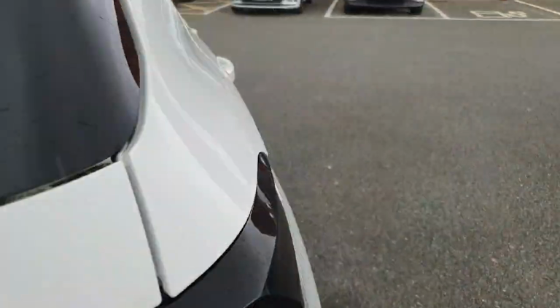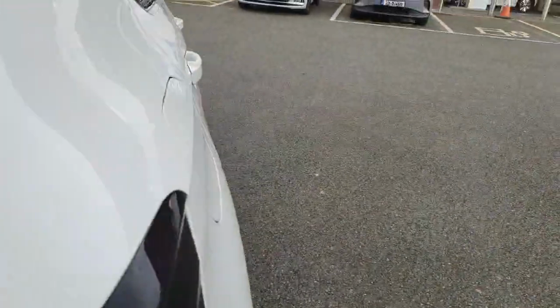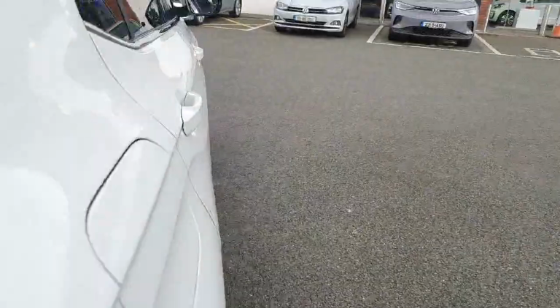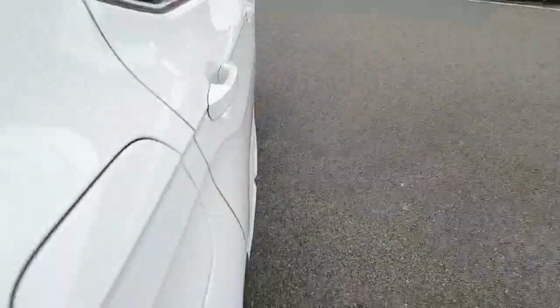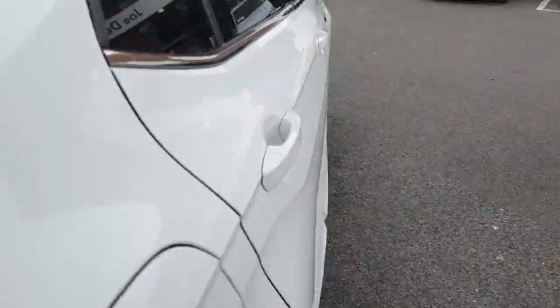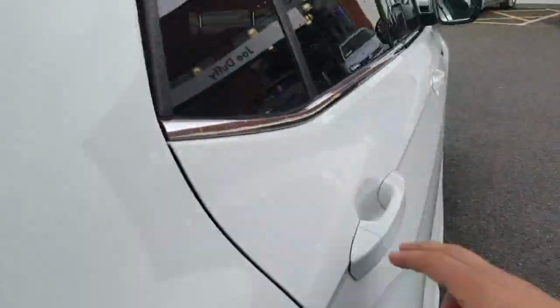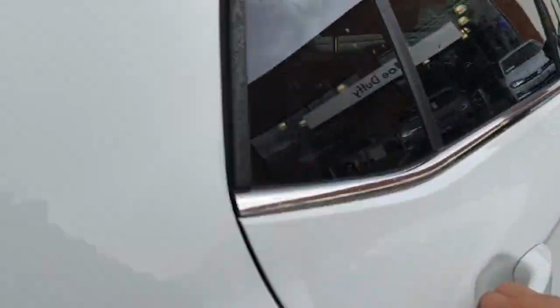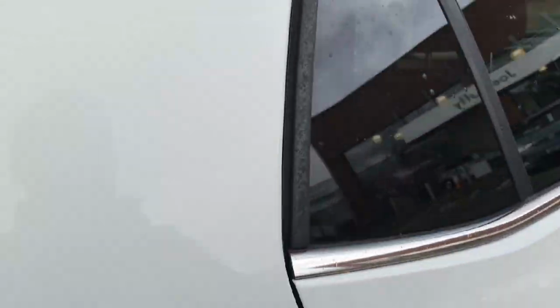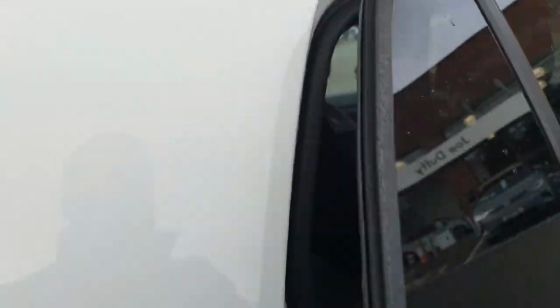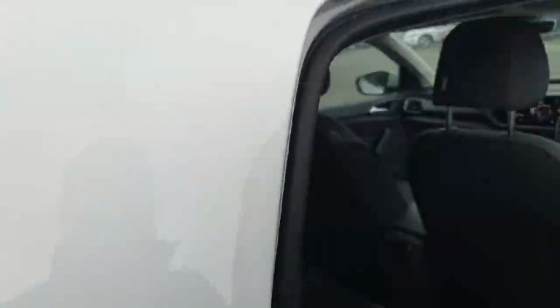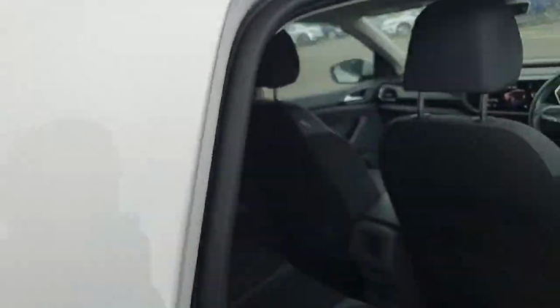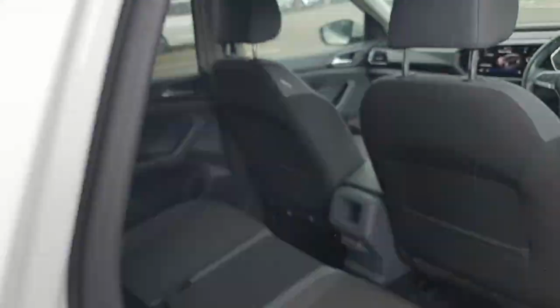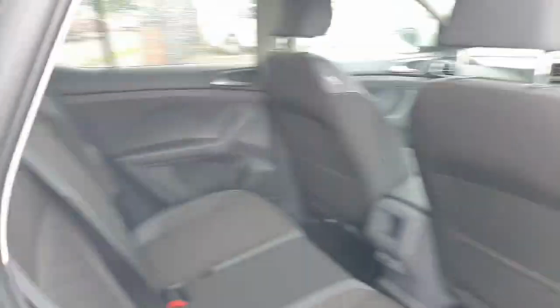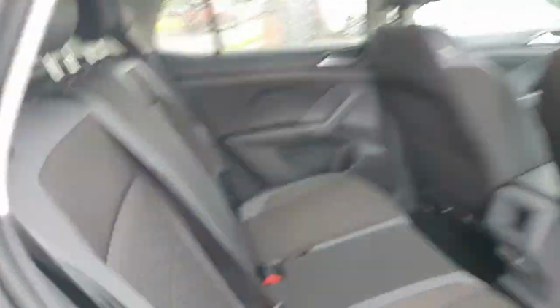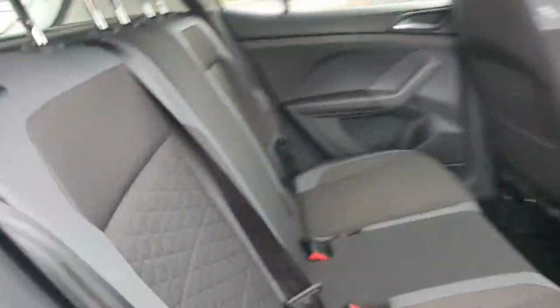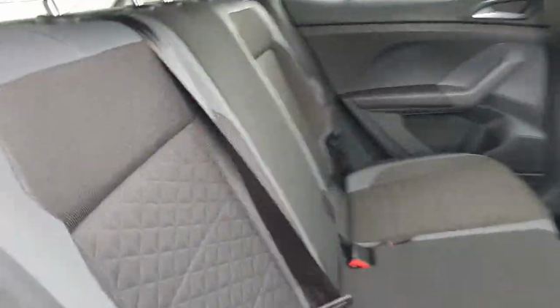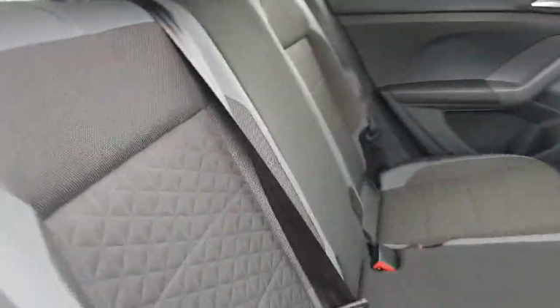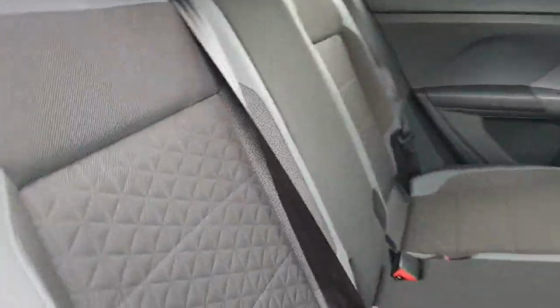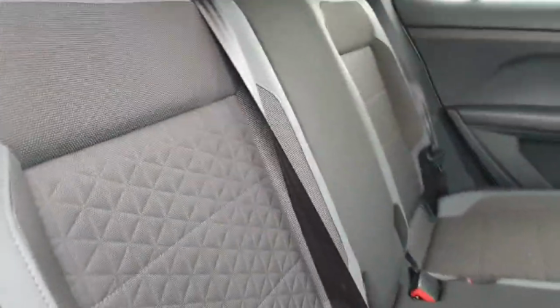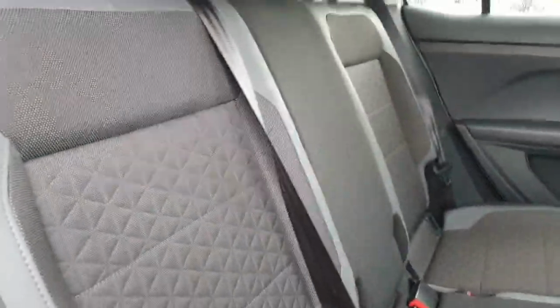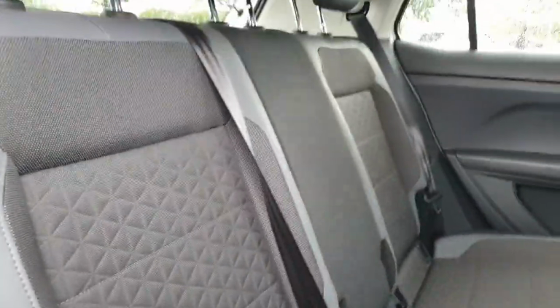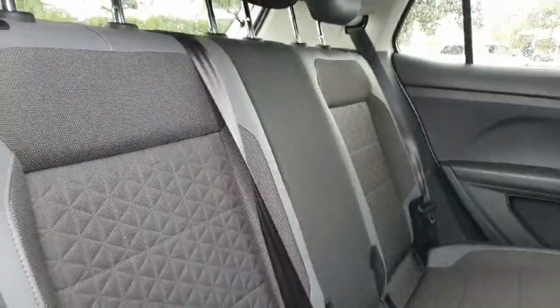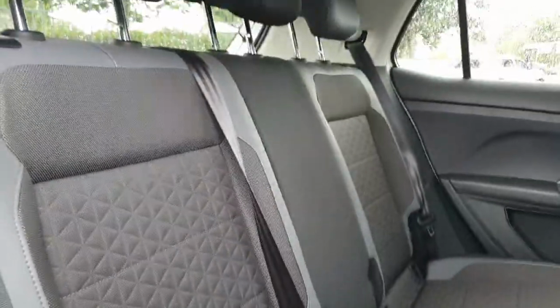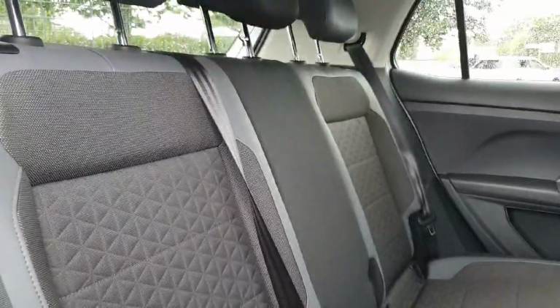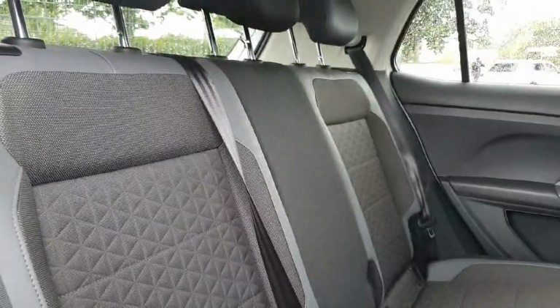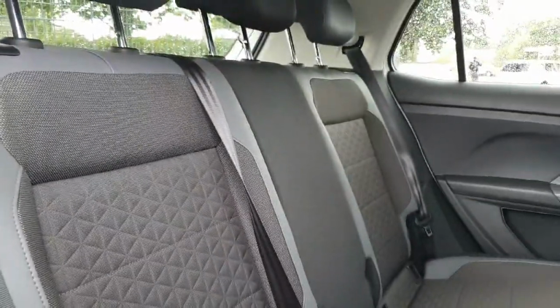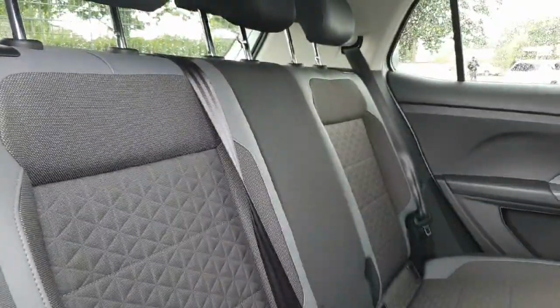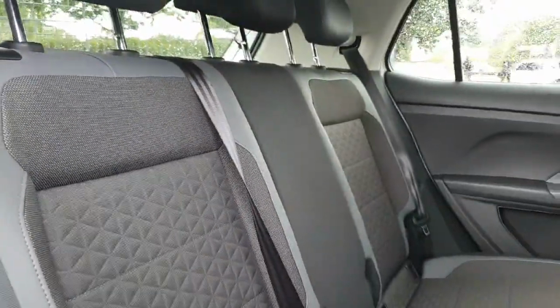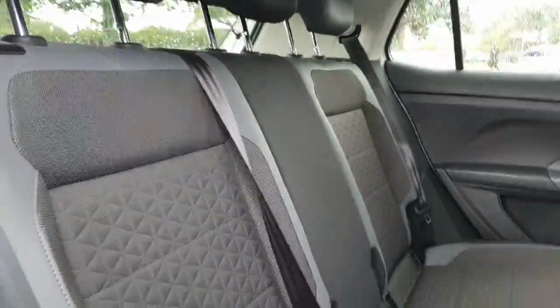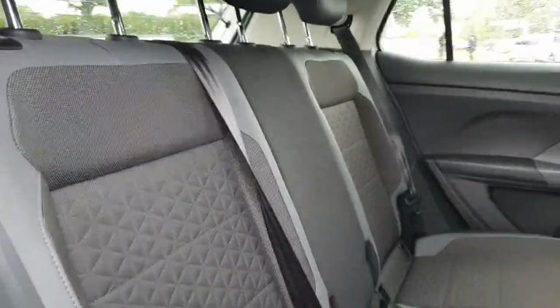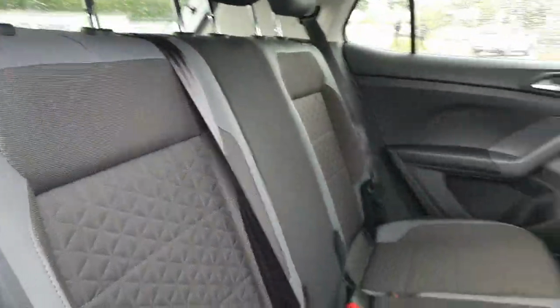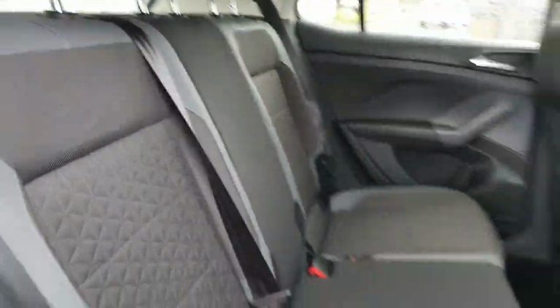Moving on to the interior in the rear, you have this nice black upholstery.